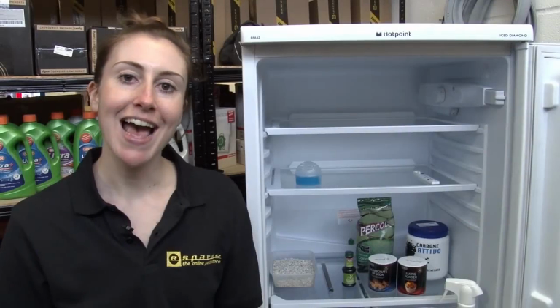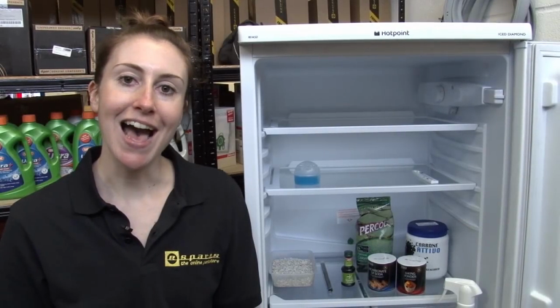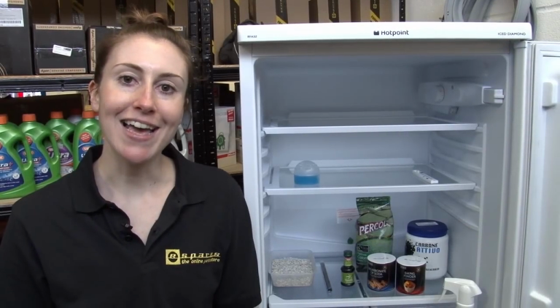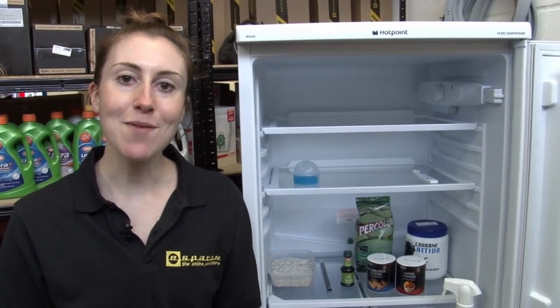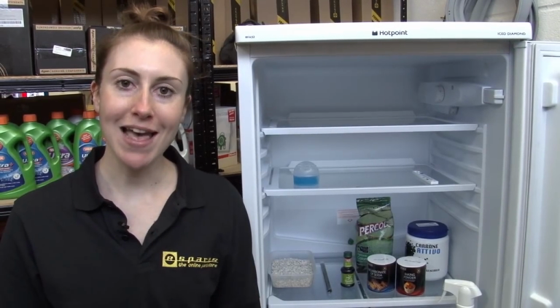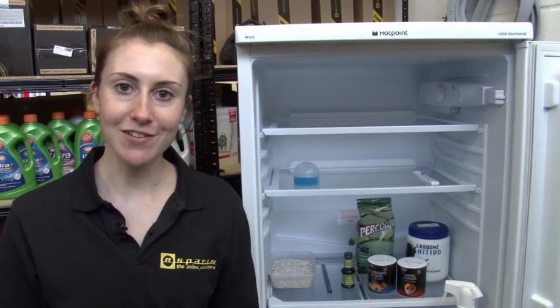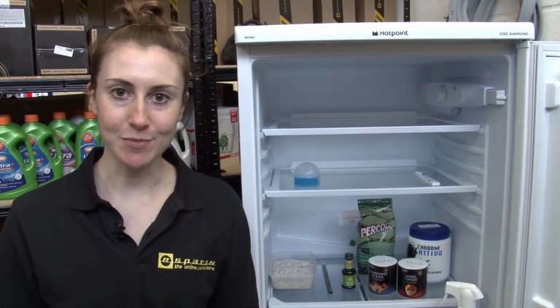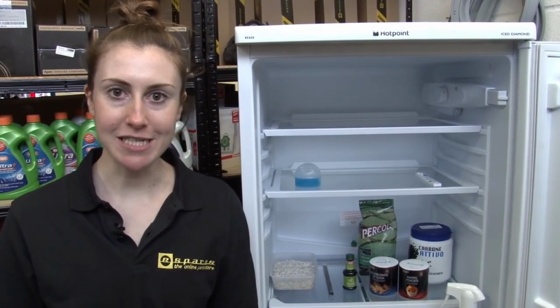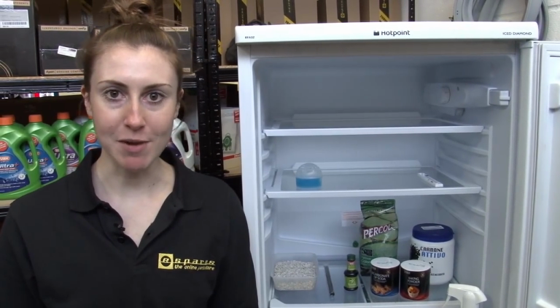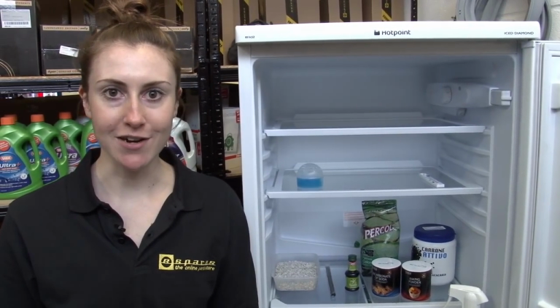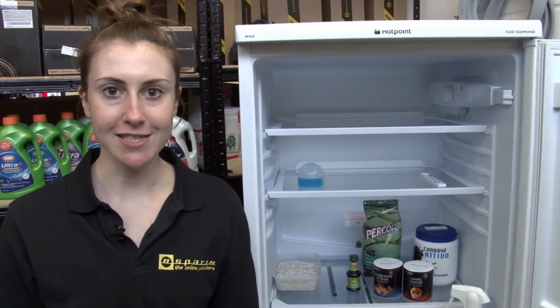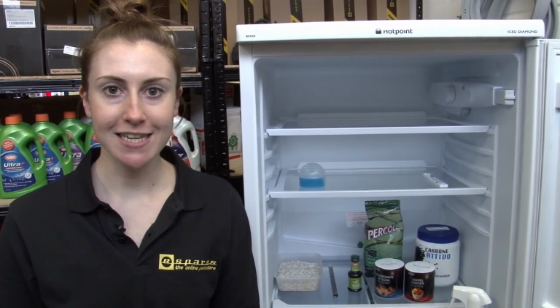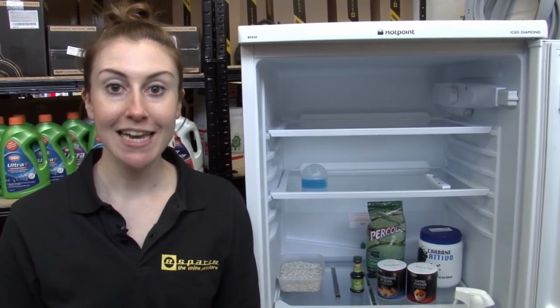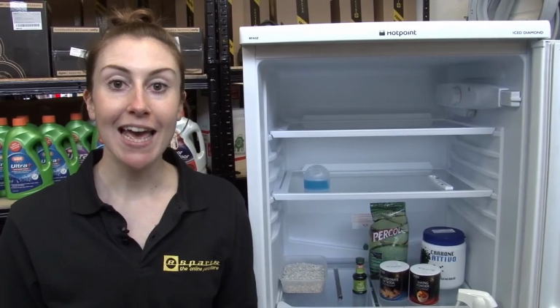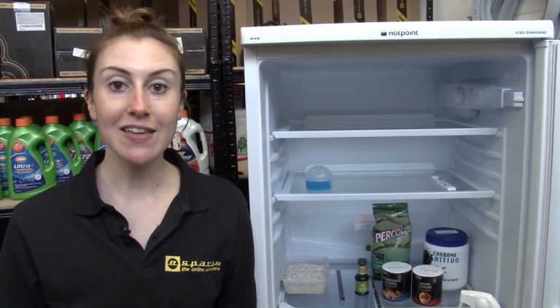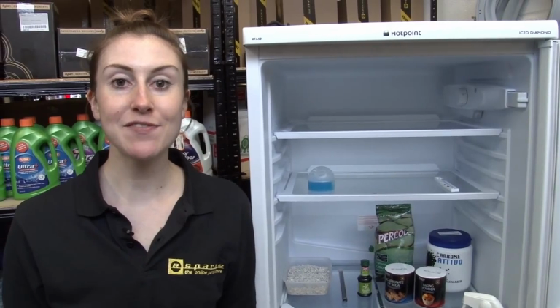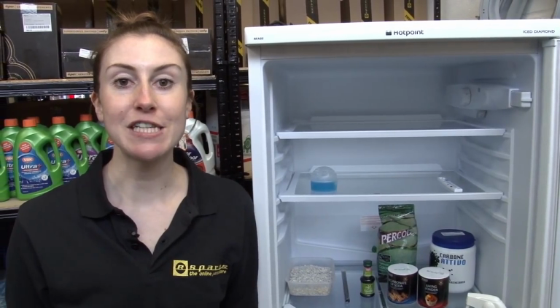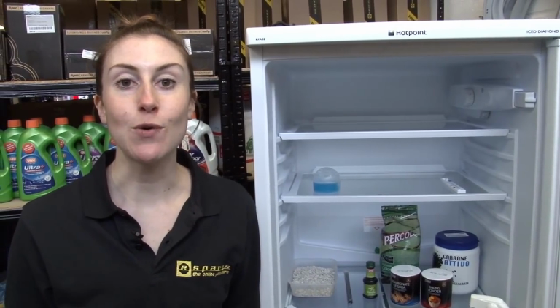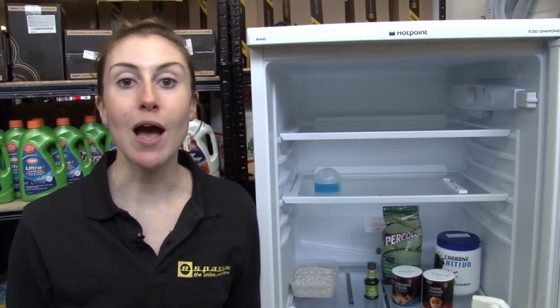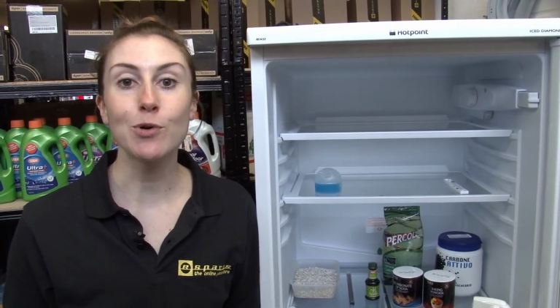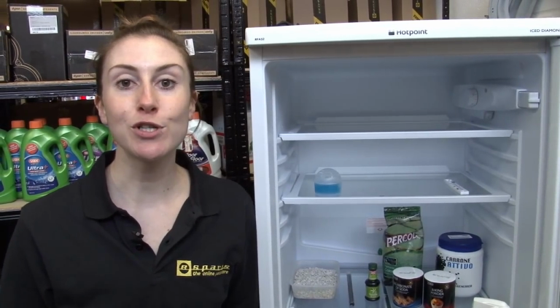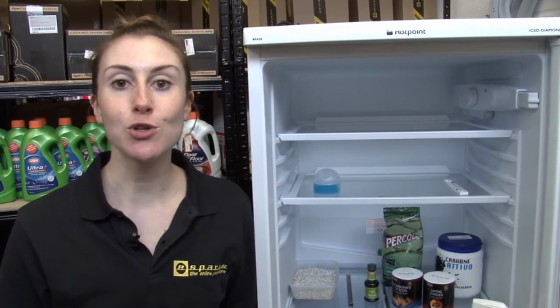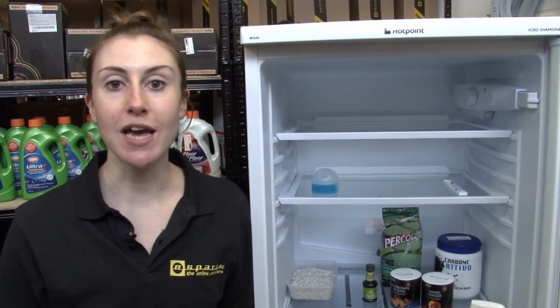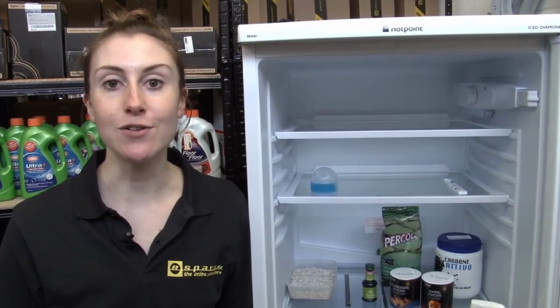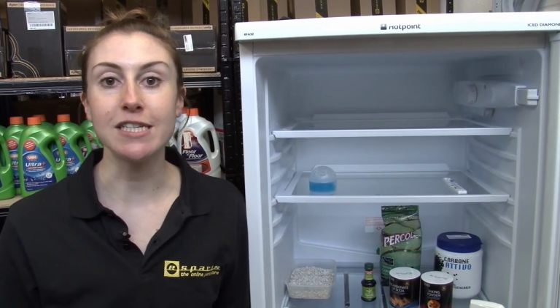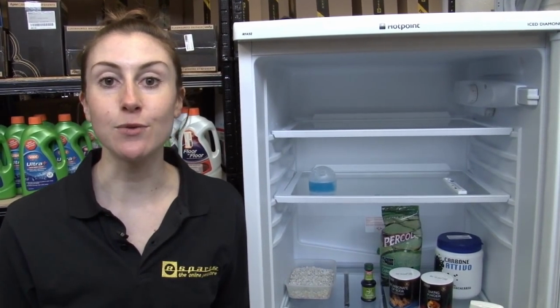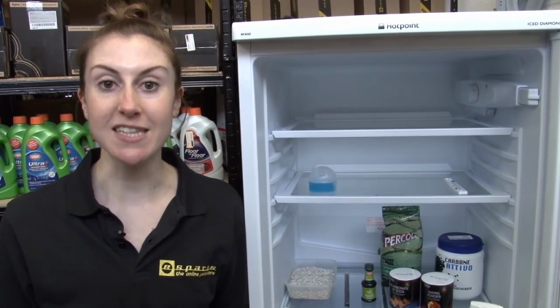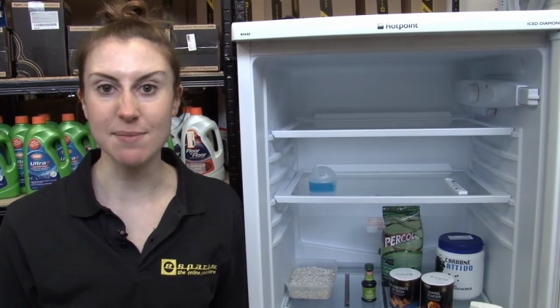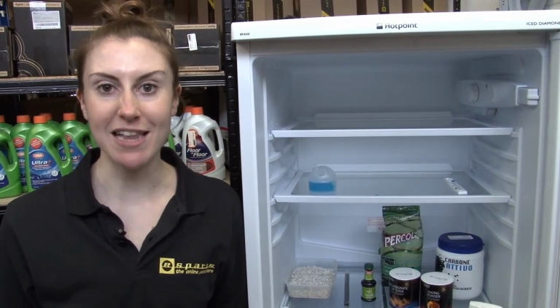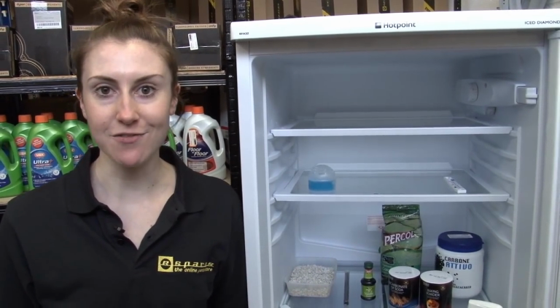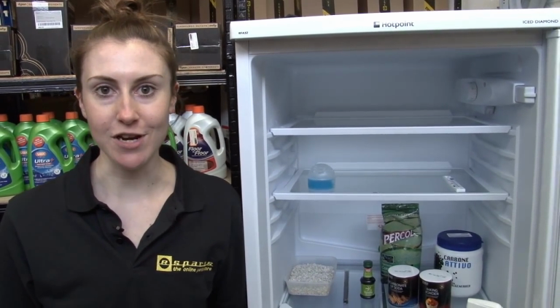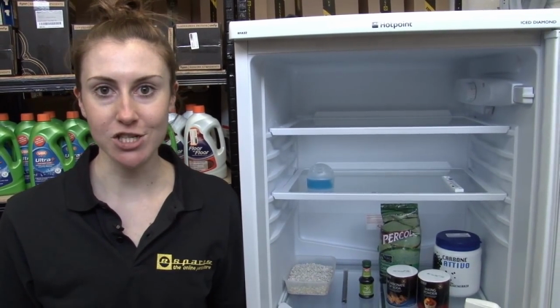Hi, I'm Helen from eSpares. In this video, I'm going to show you how to deal with a smelly fridge.